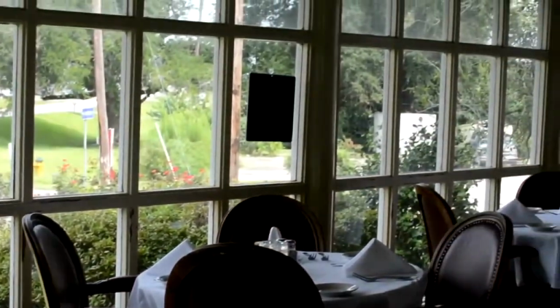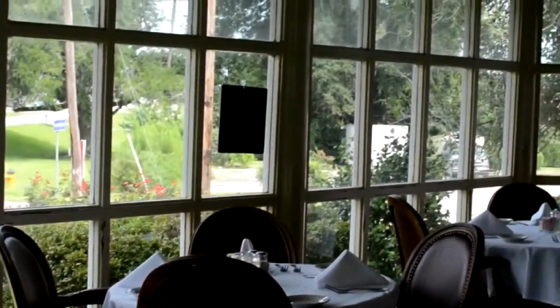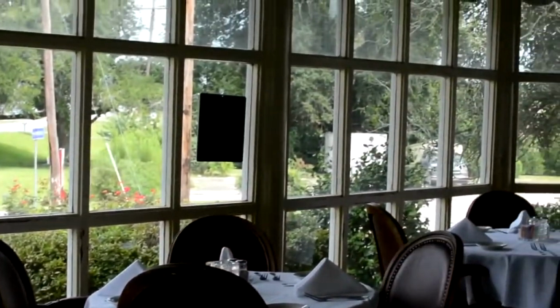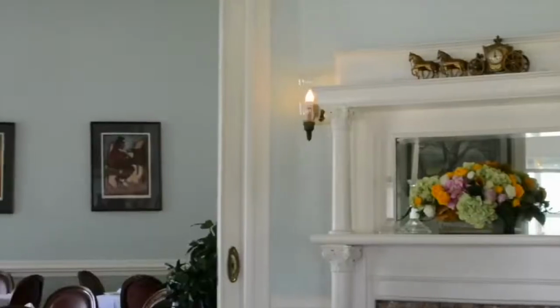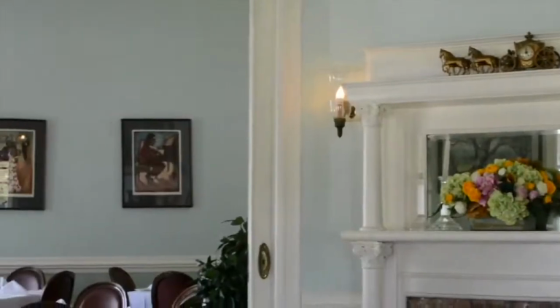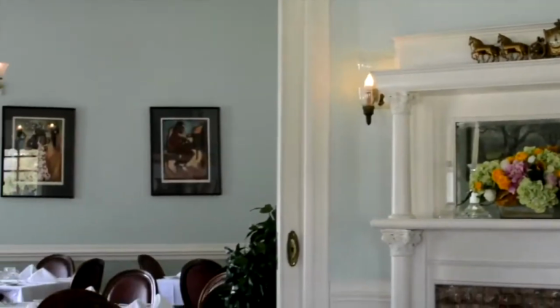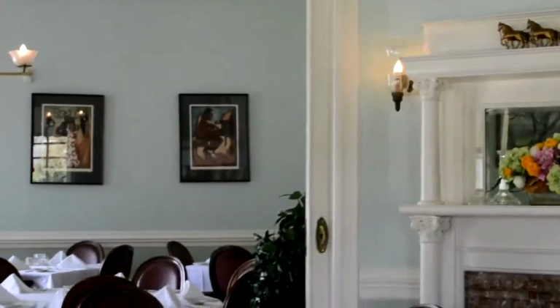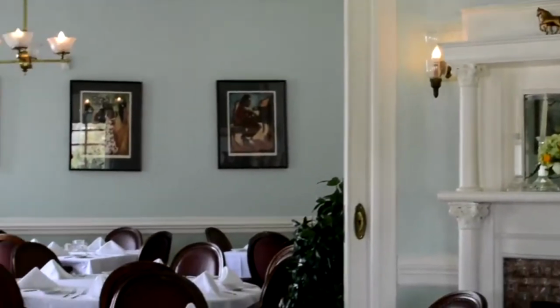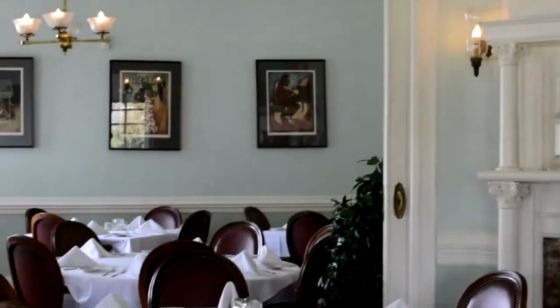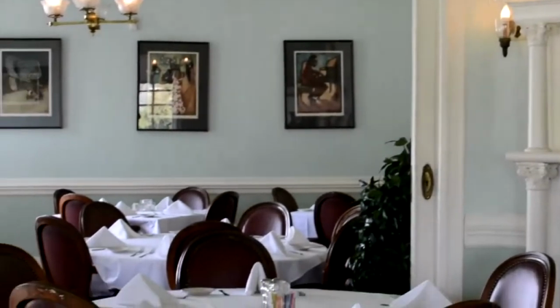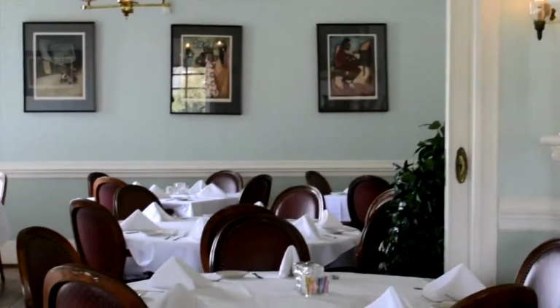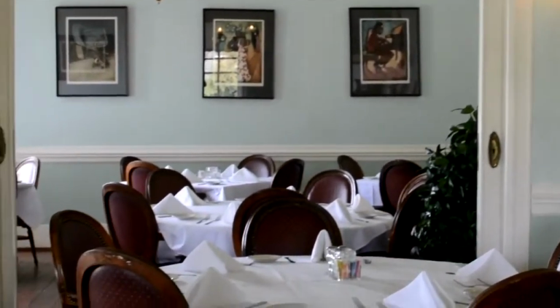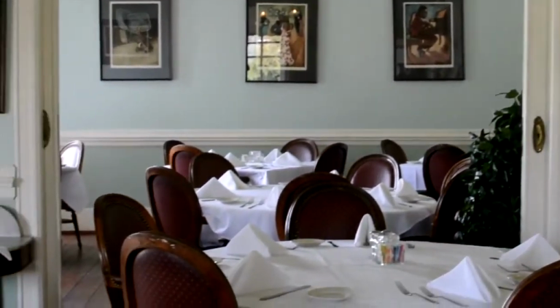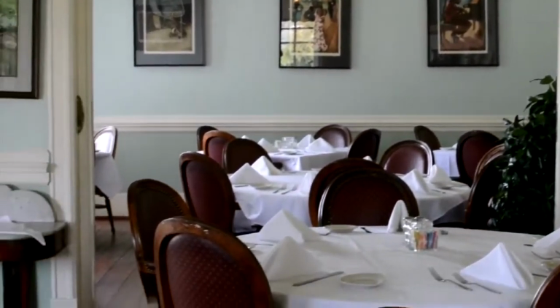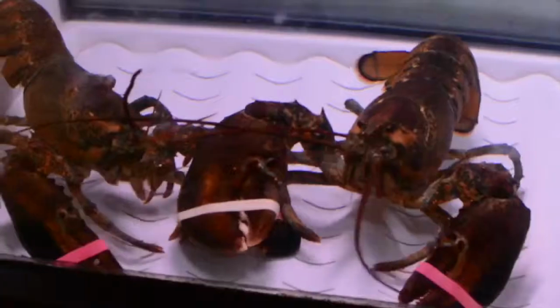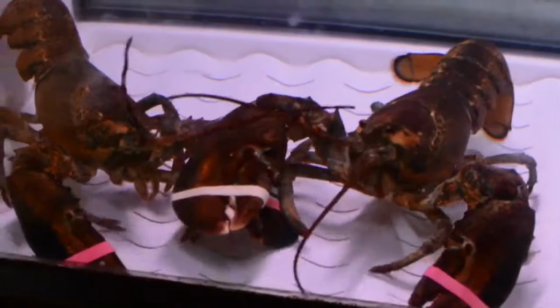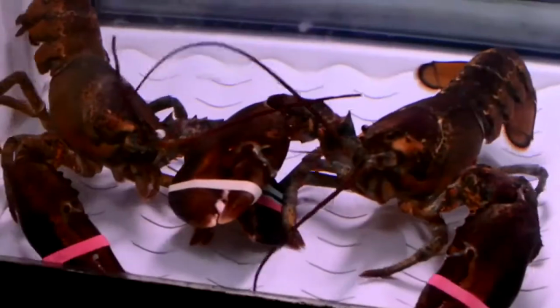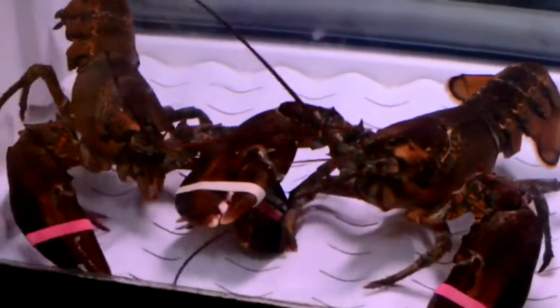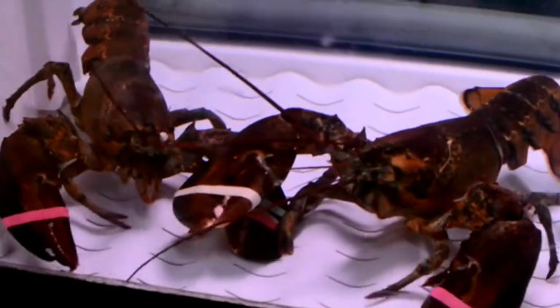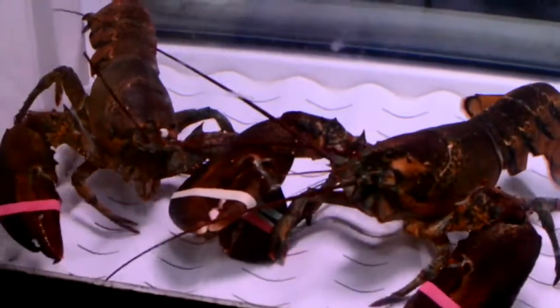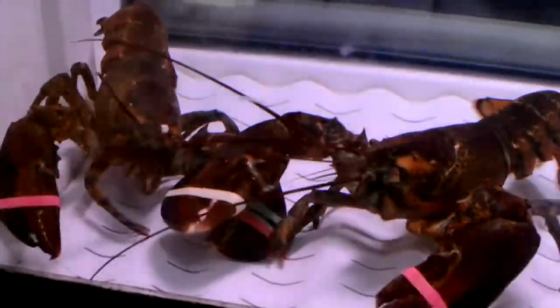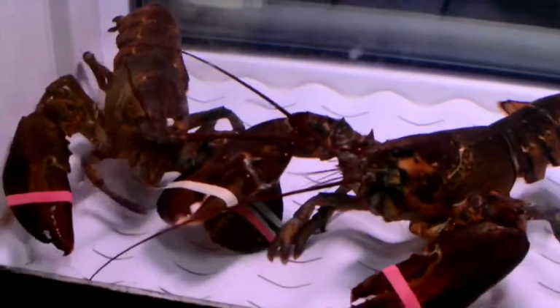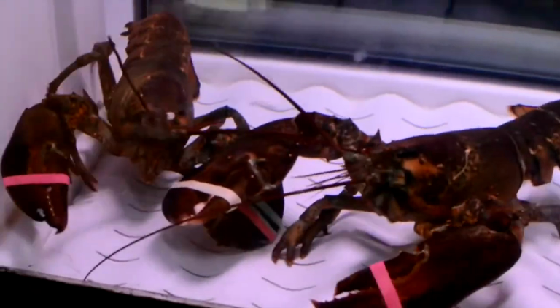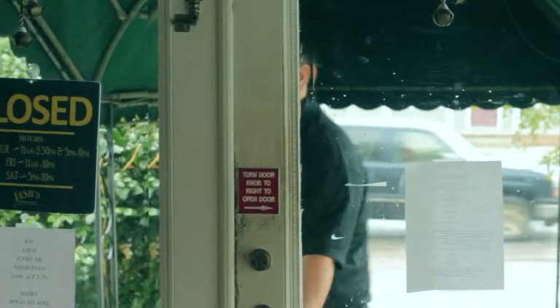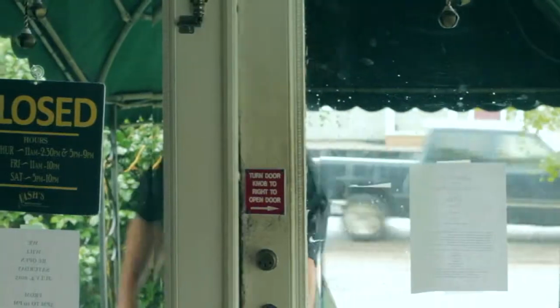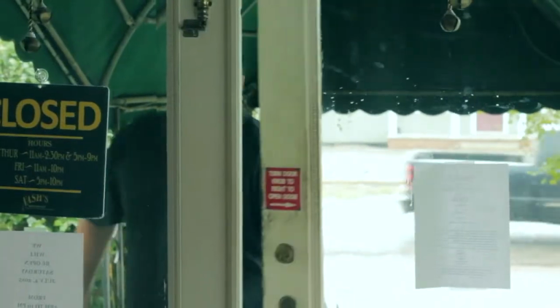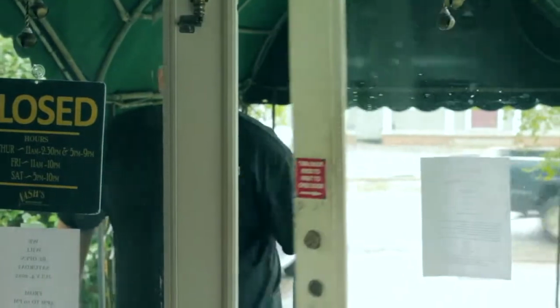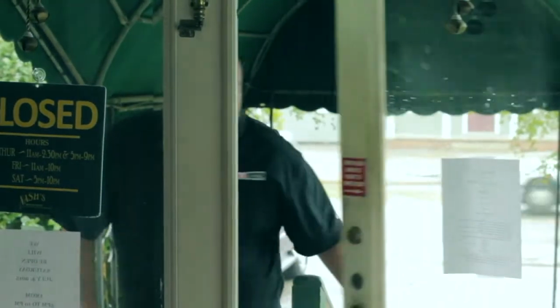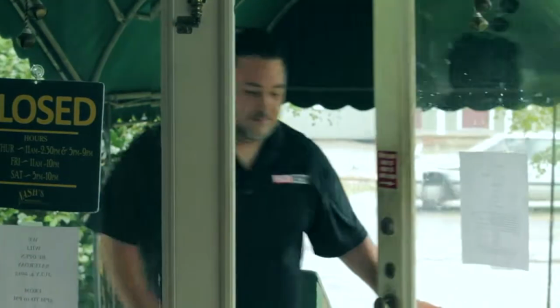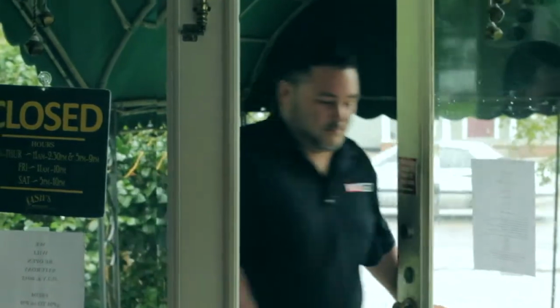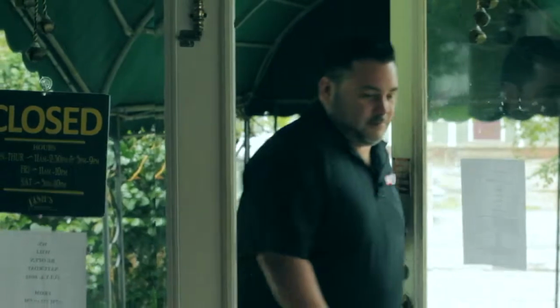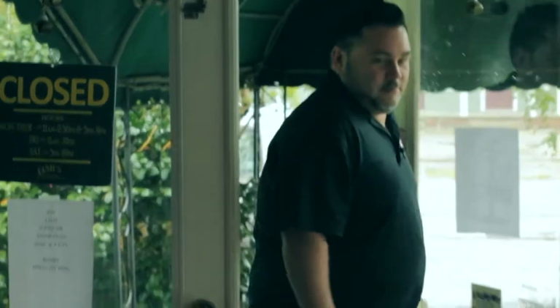Located in a beautiful historic building with some scenic views, Nash's is regarded as one of Acadiana's most romantic restaurants.